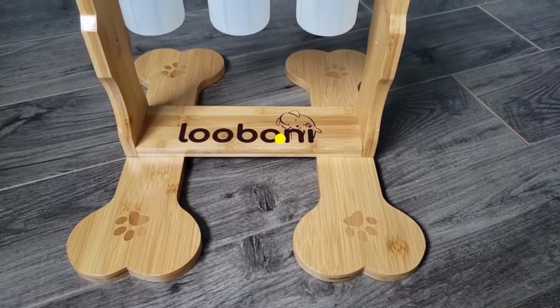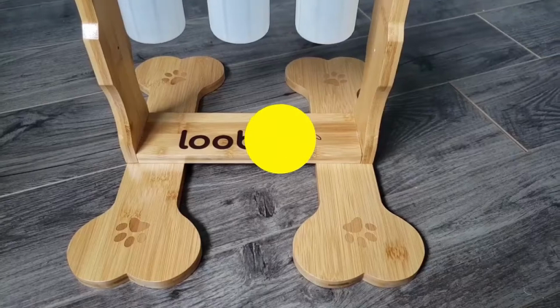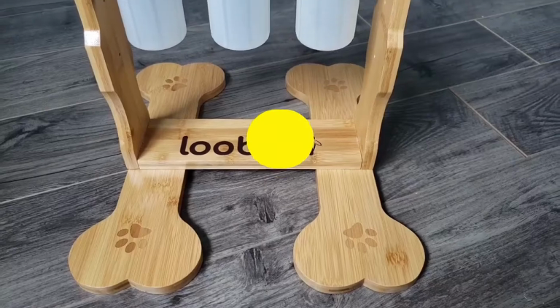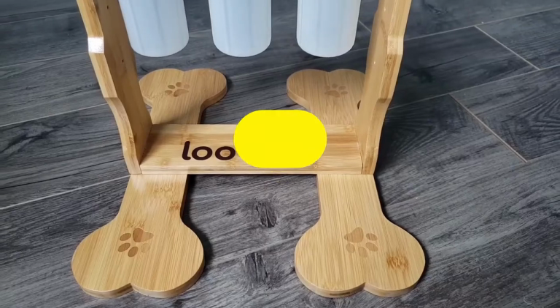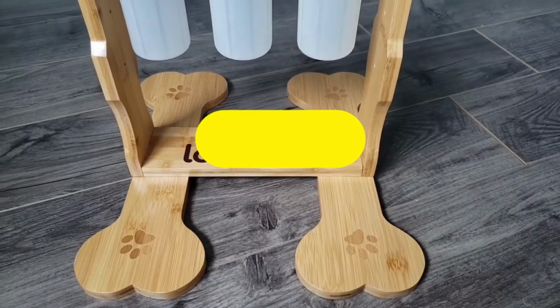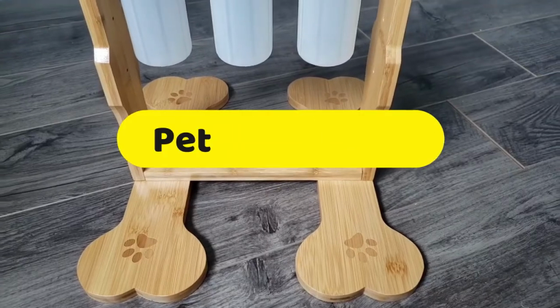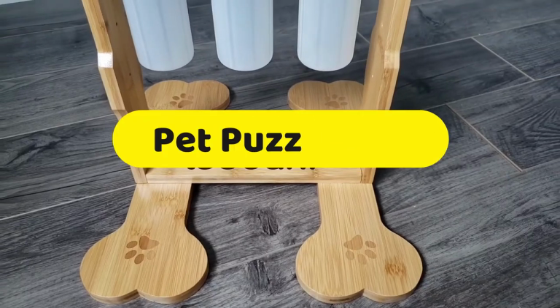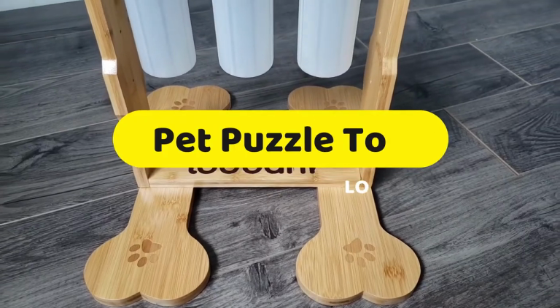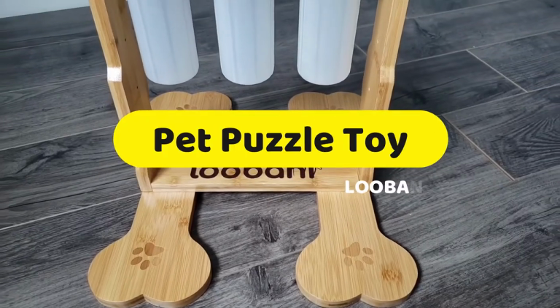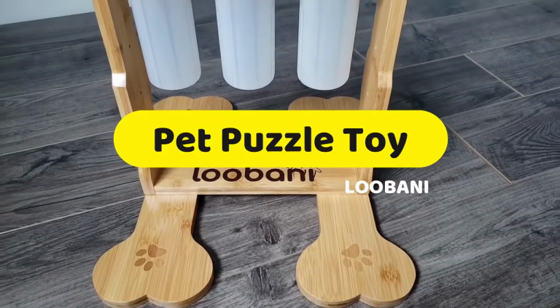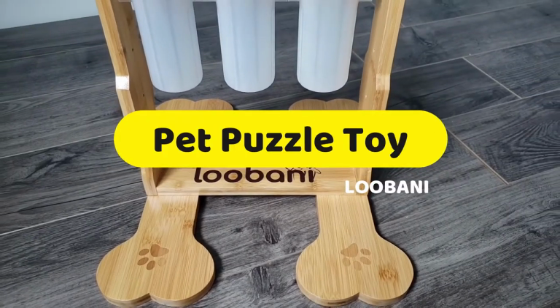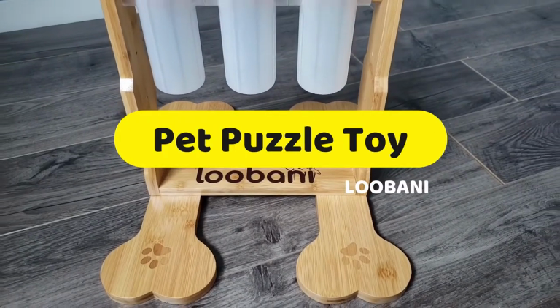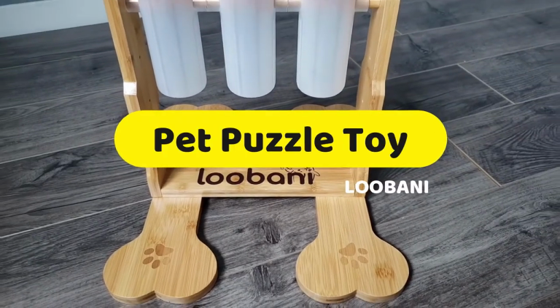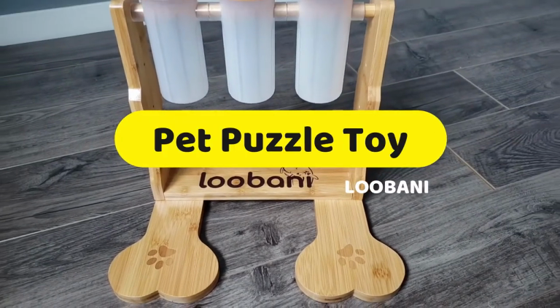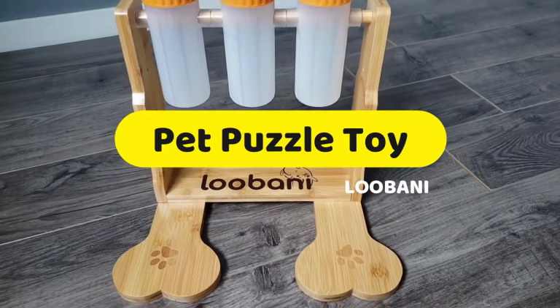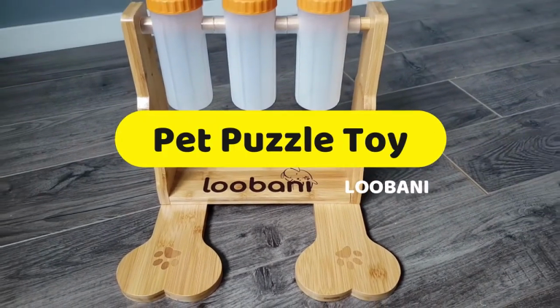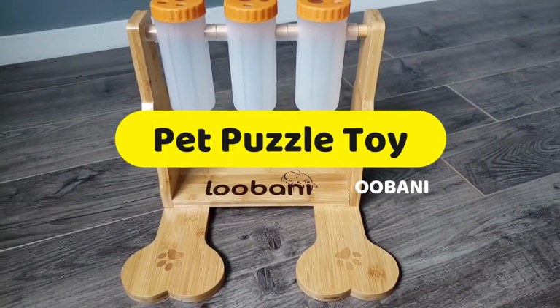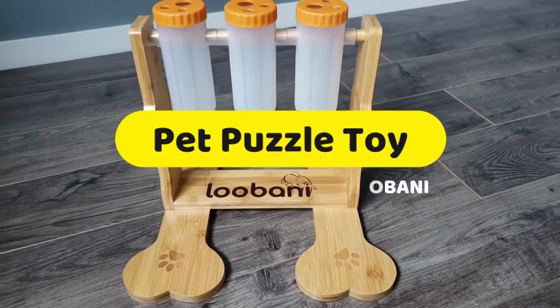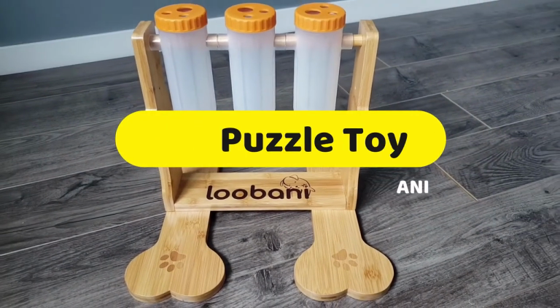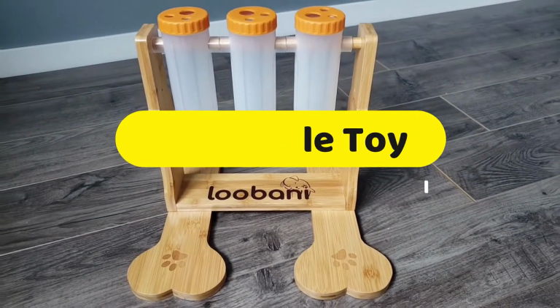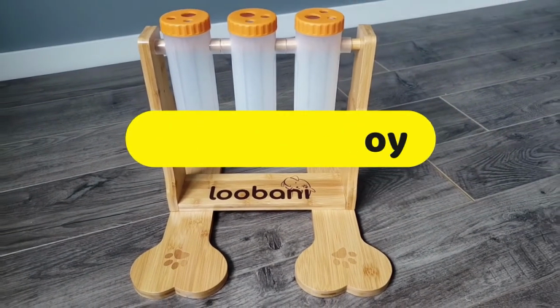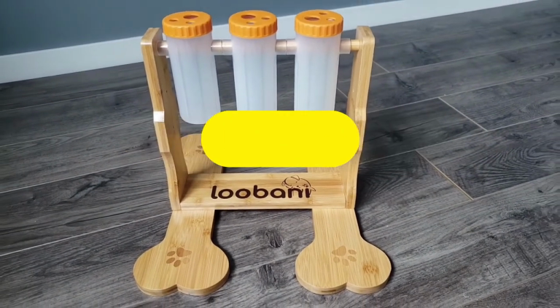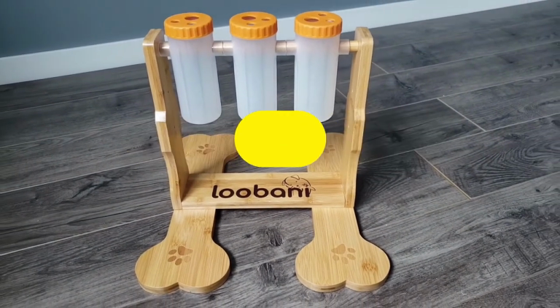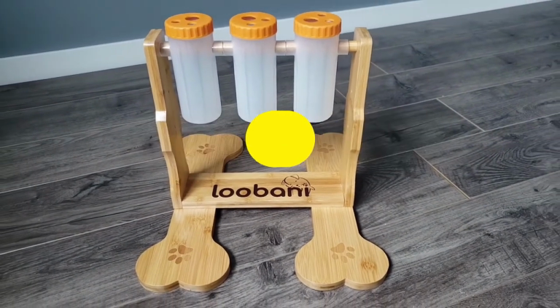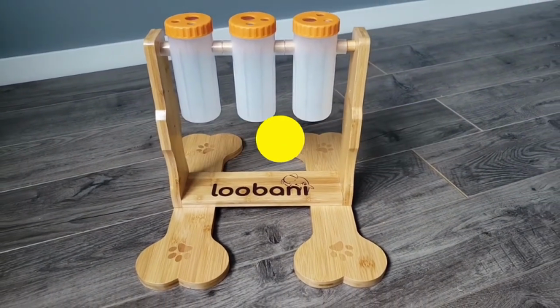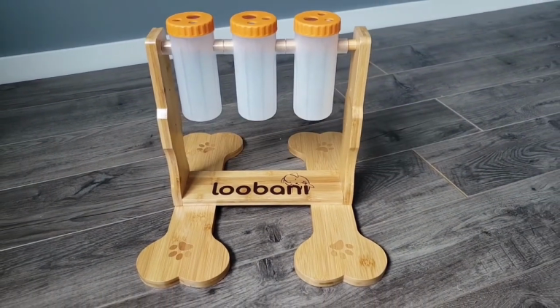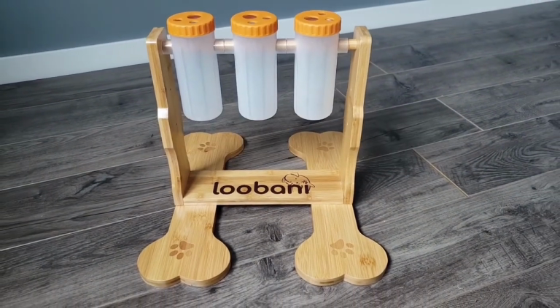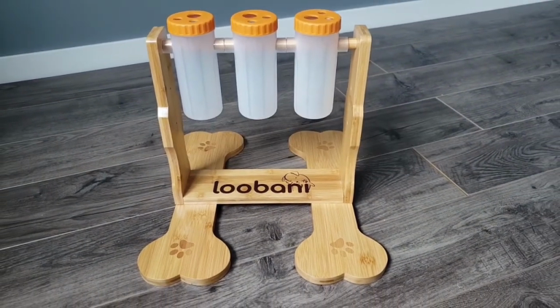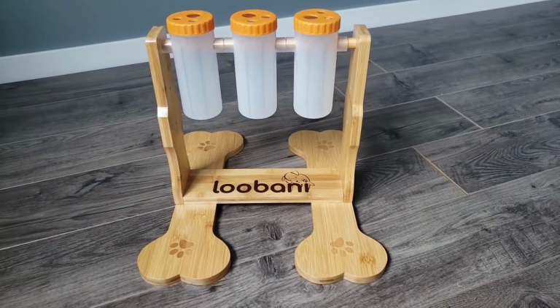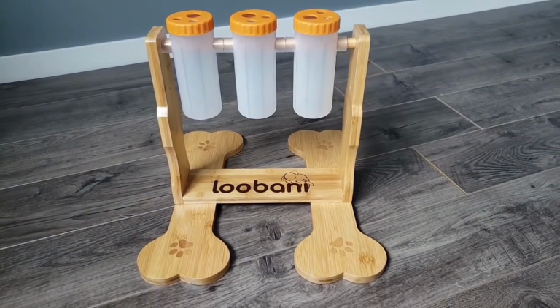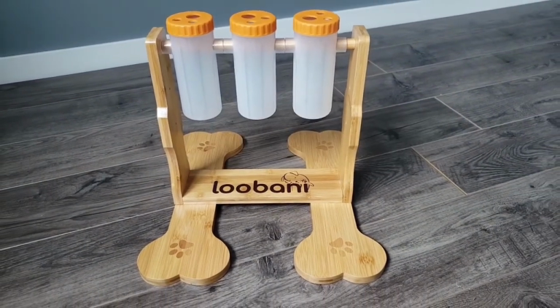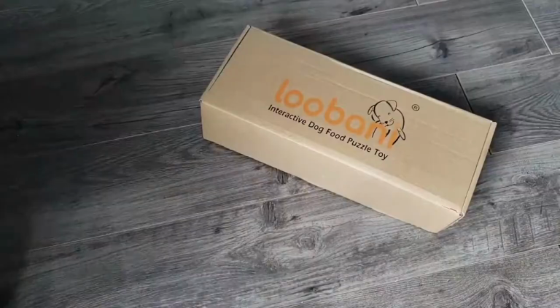The Lubani Pet Puzzle Toy. An active, fun, and challenging toy that when spun pays them a reward.